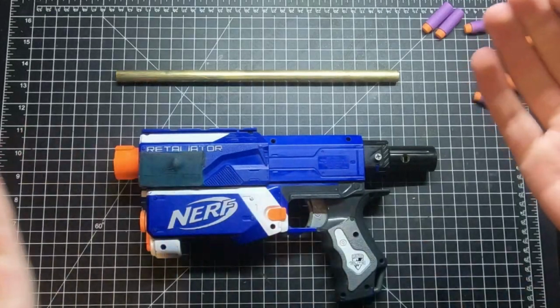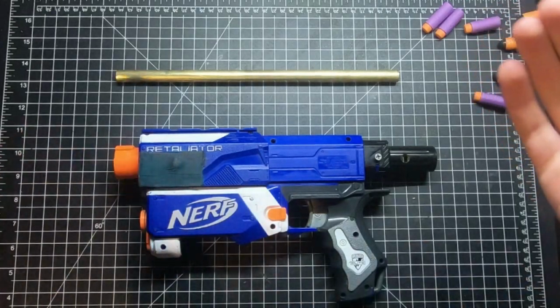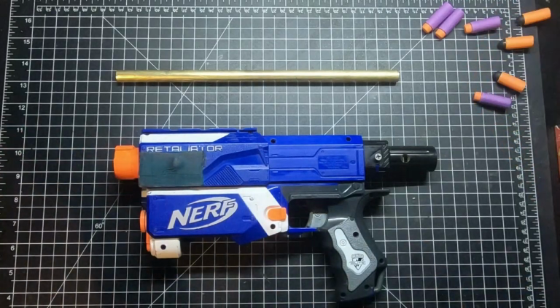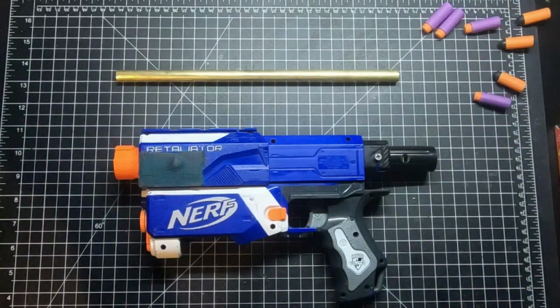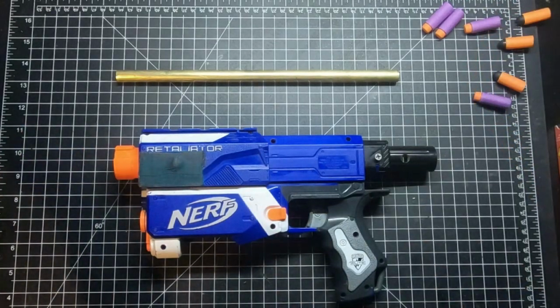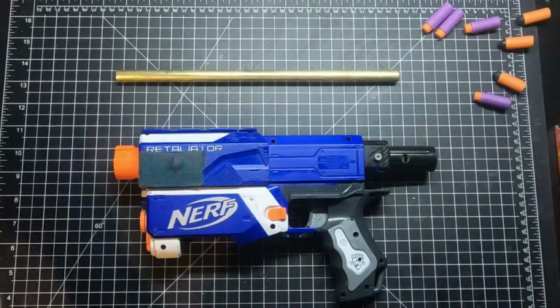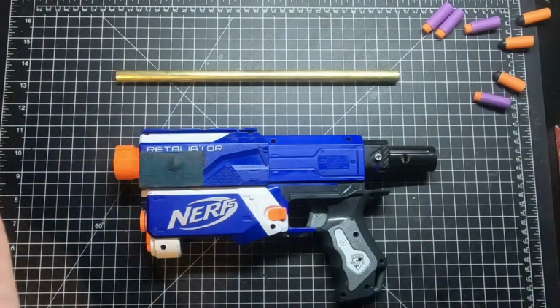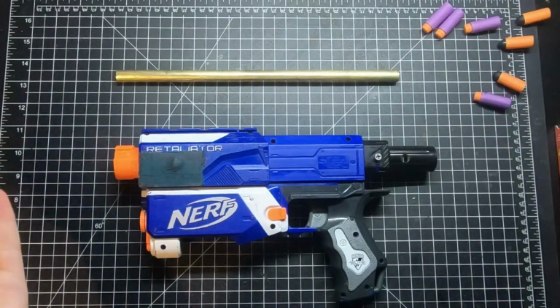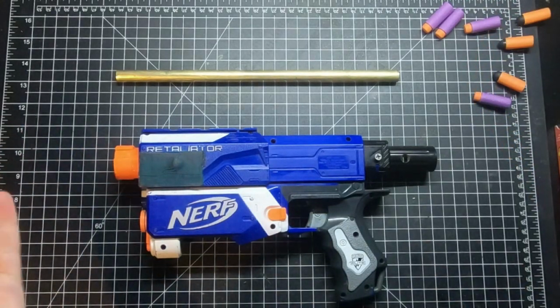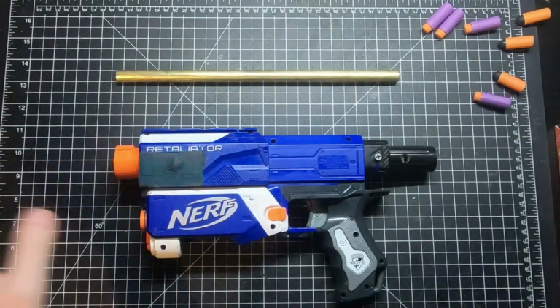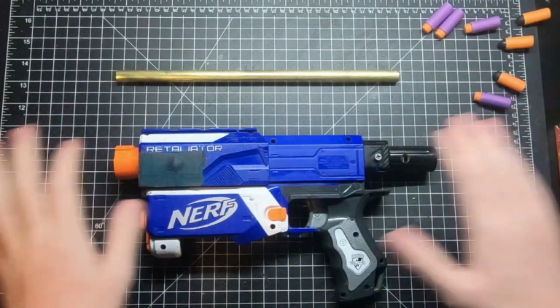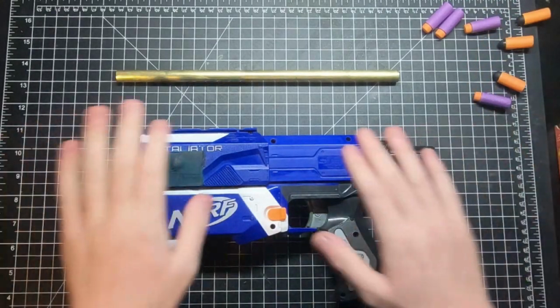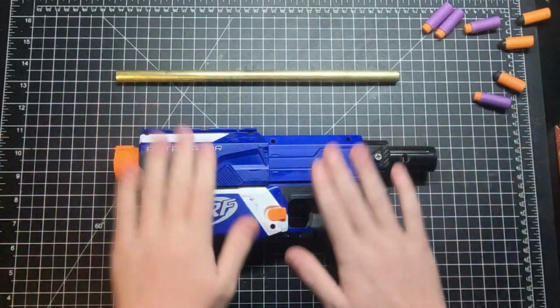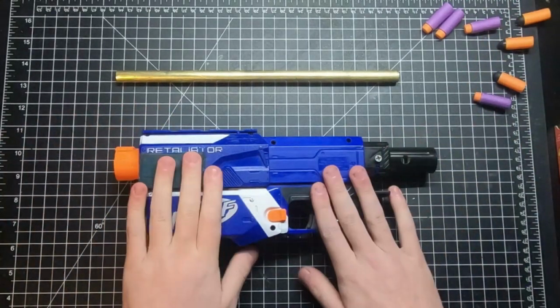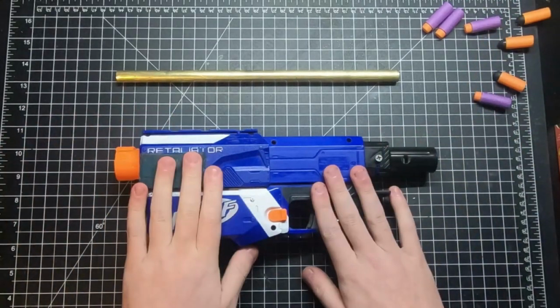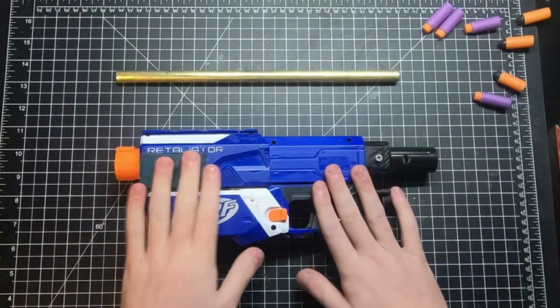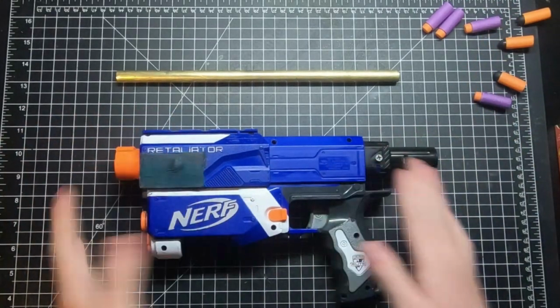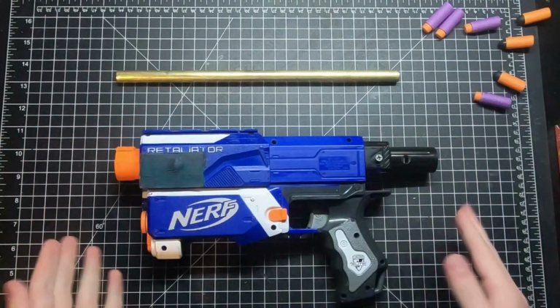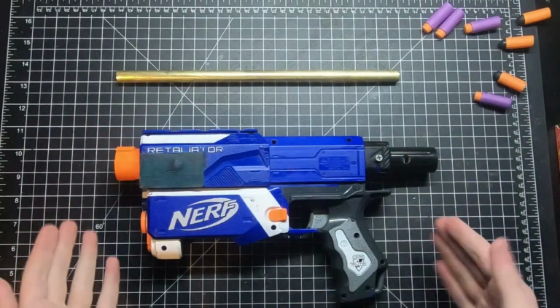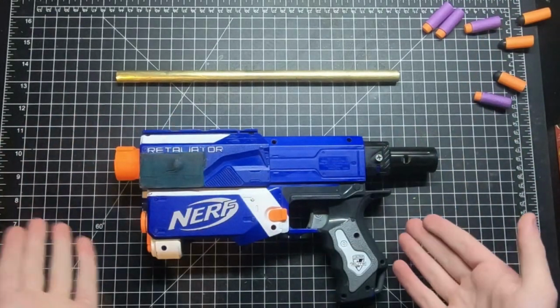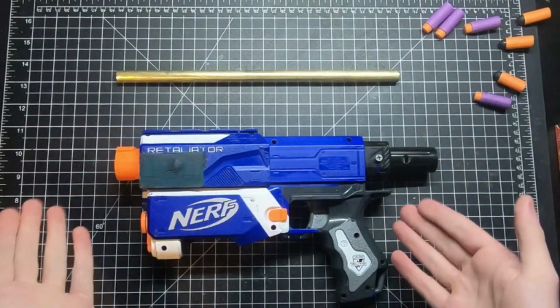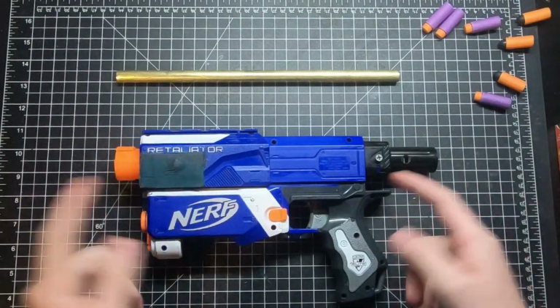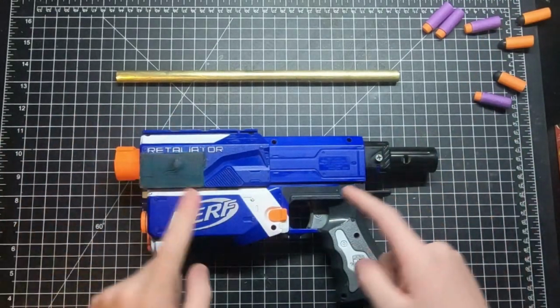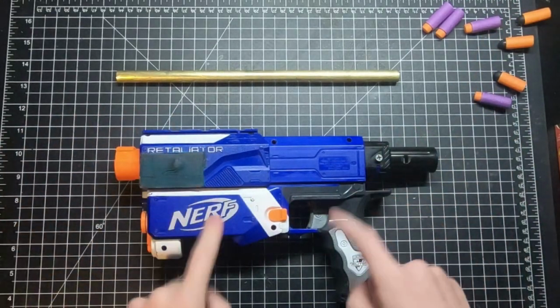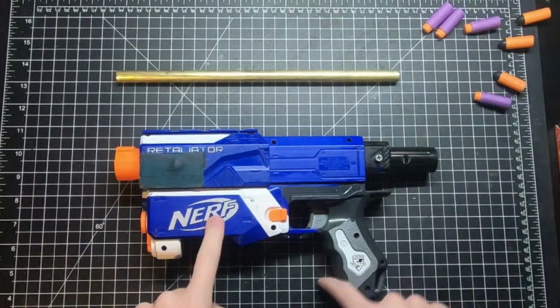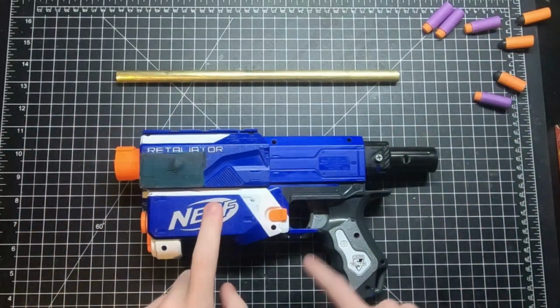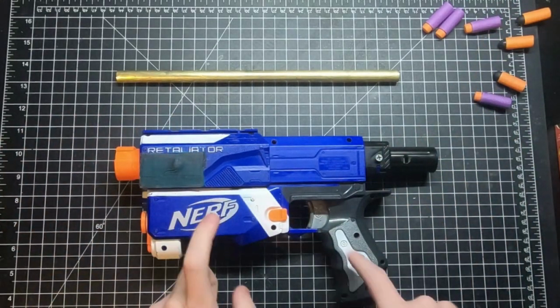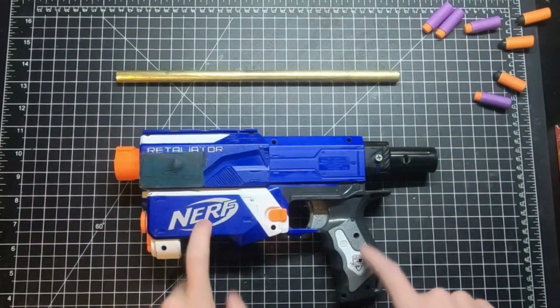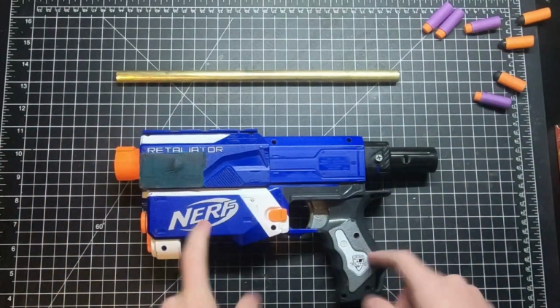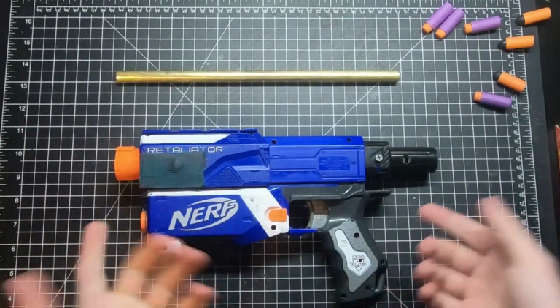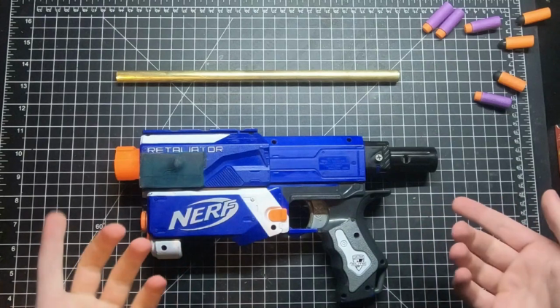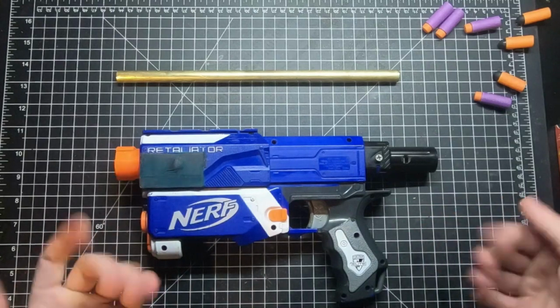Hey guys, welcome back to another Mob Bros video. This one, we're going to be doing an update on my homemade internals retaliator.